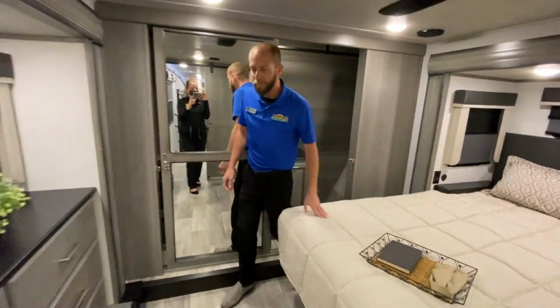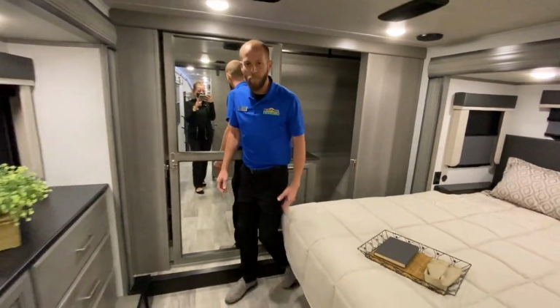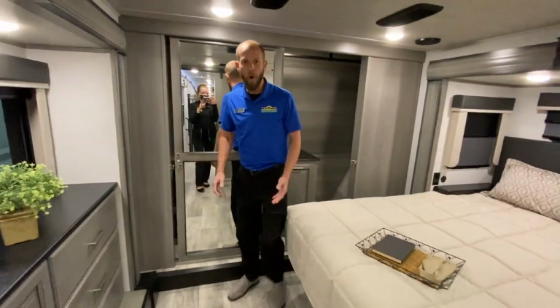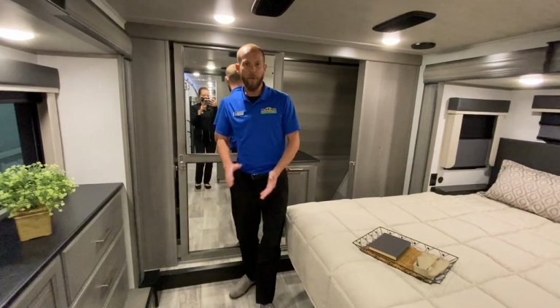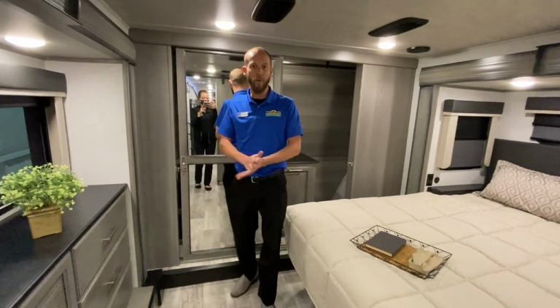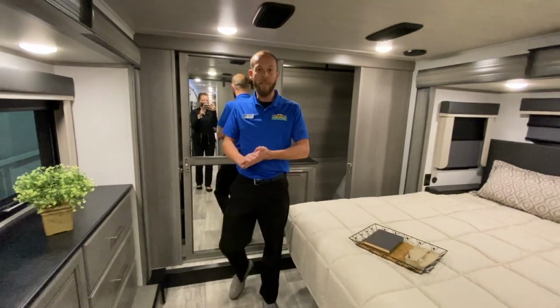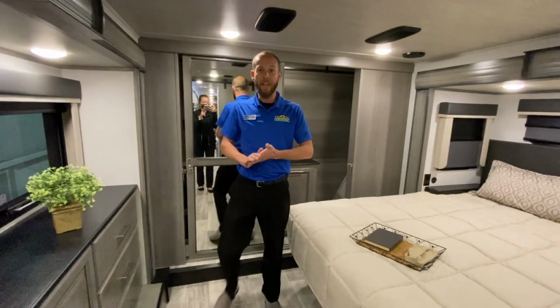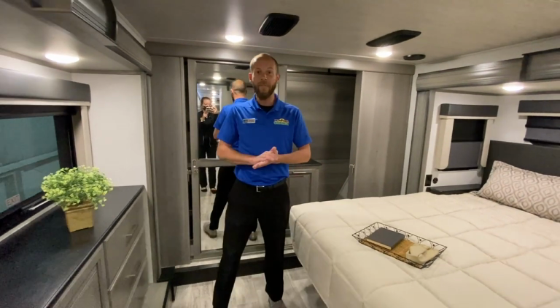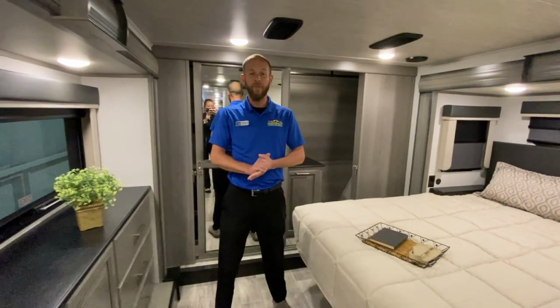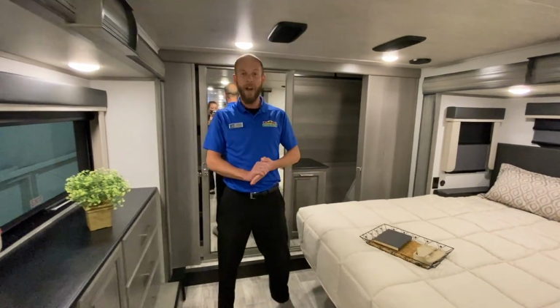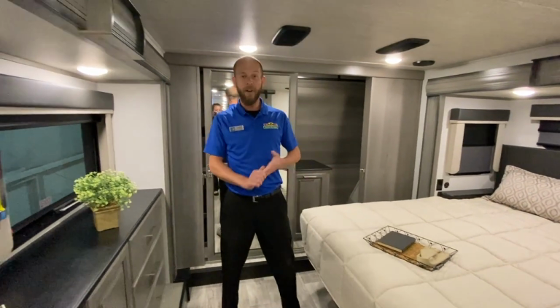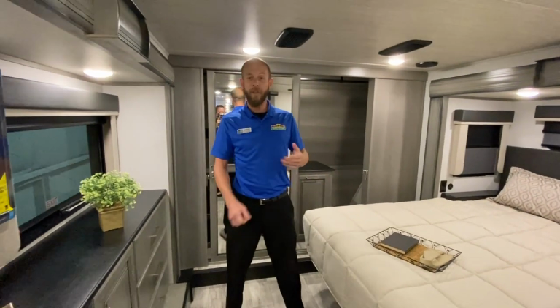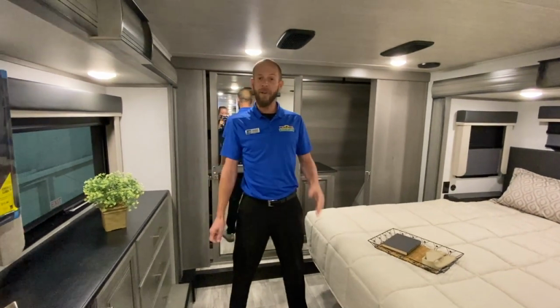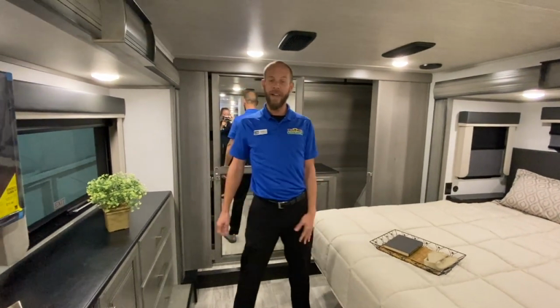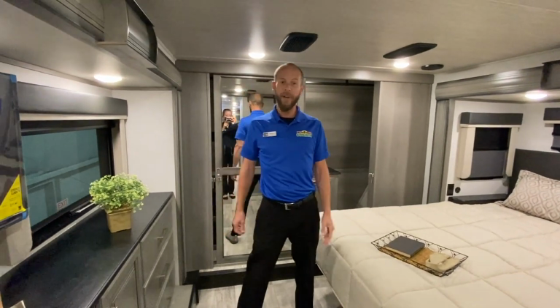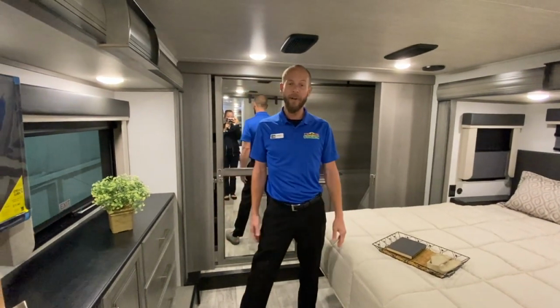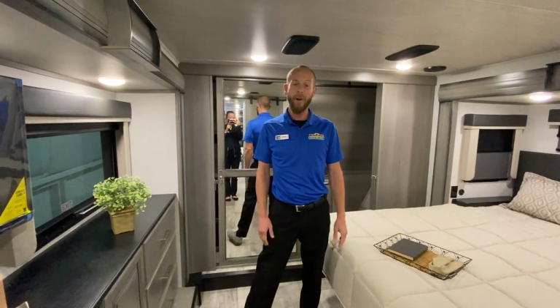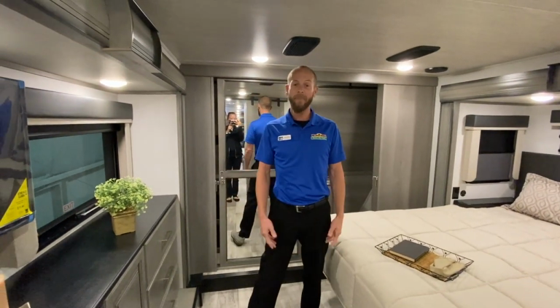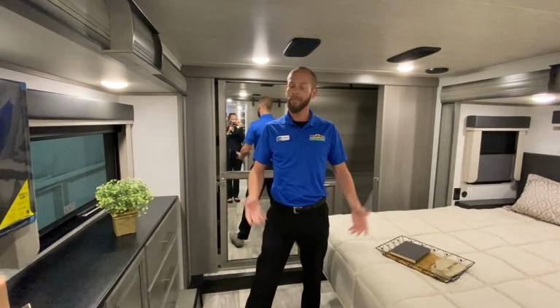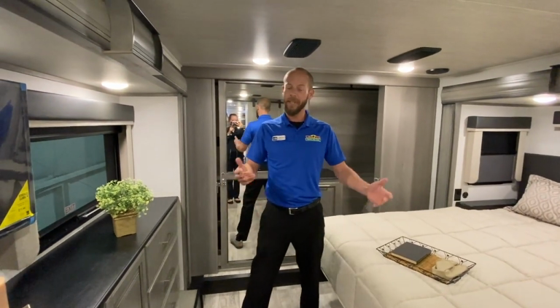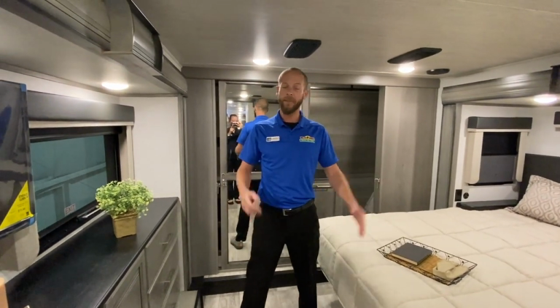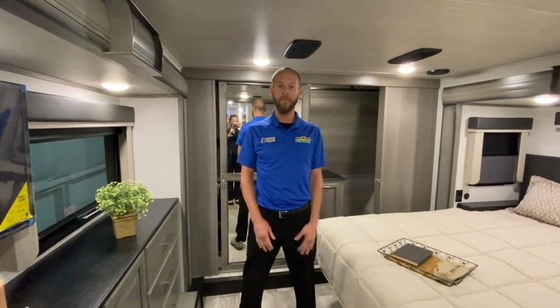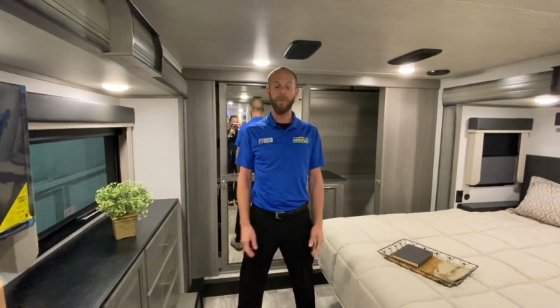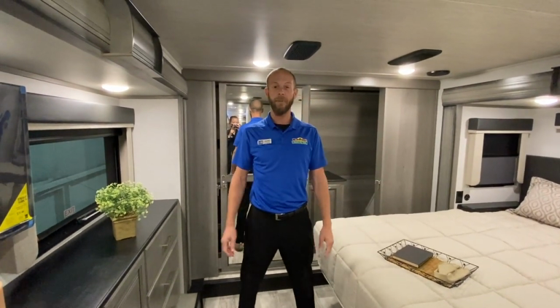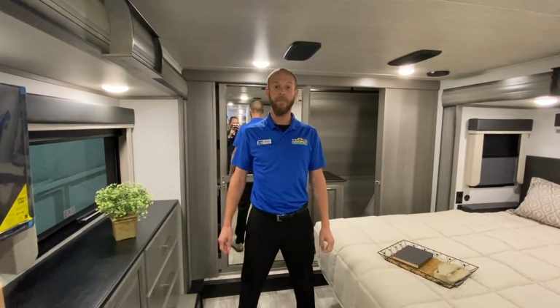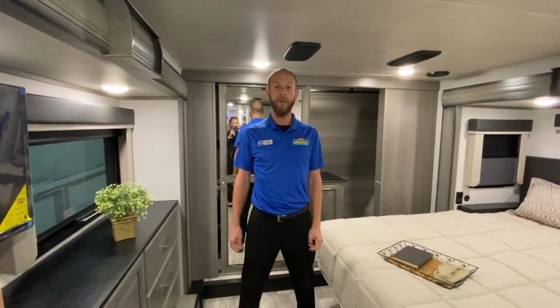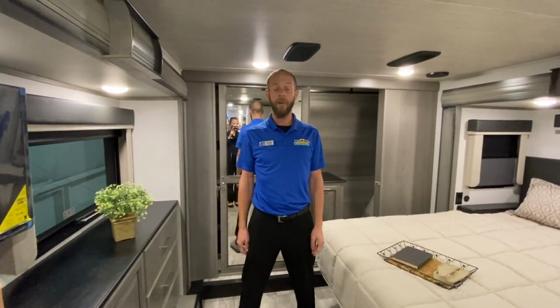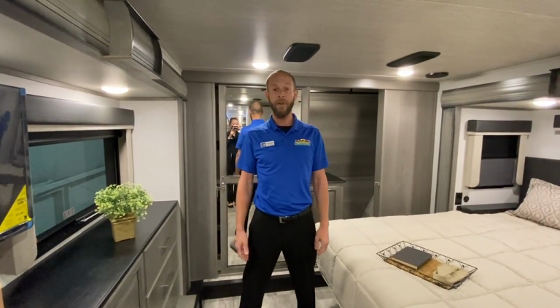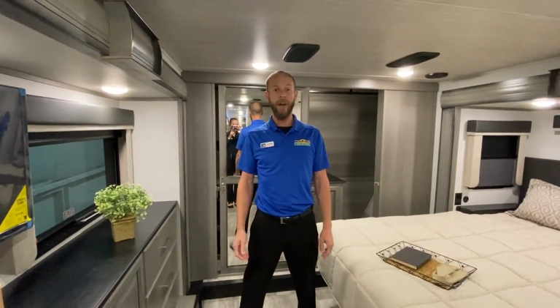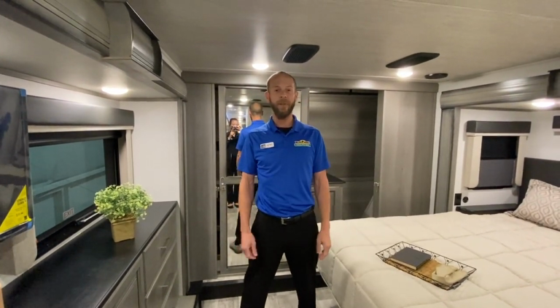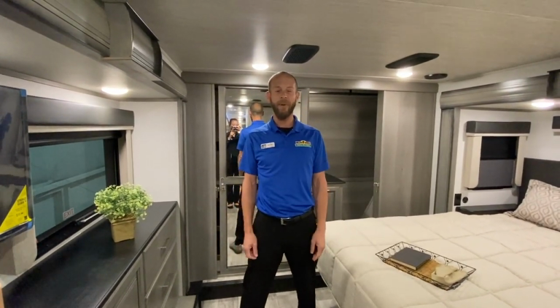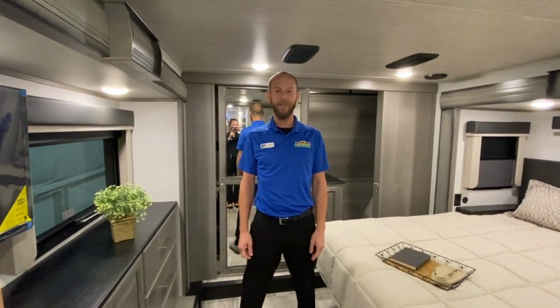Hope you enjoyed the Feature Friday on the 3781. Please feel free to reach out with any questions.